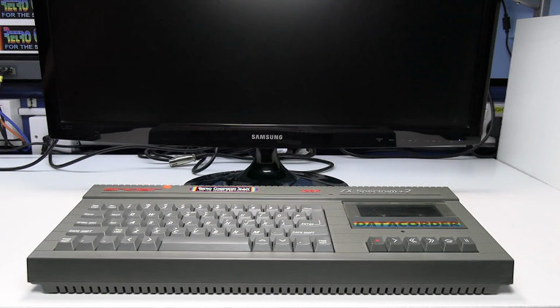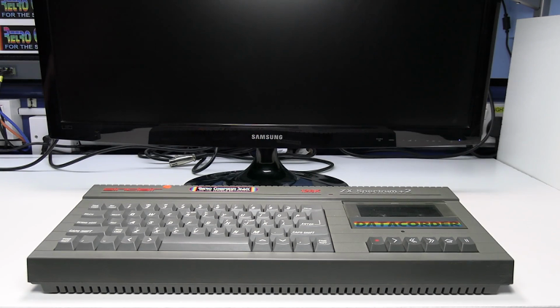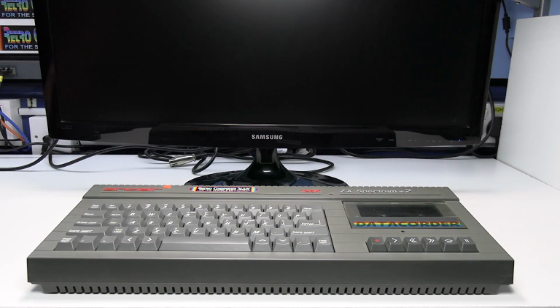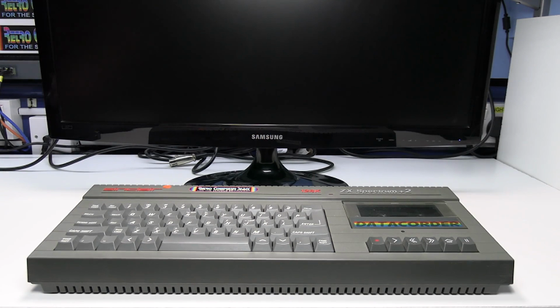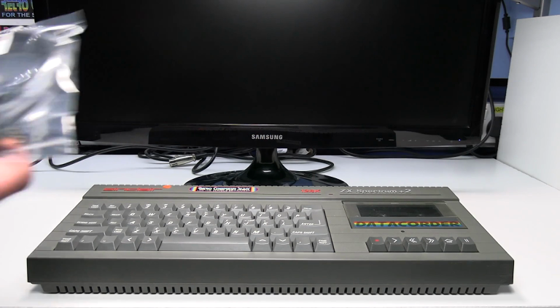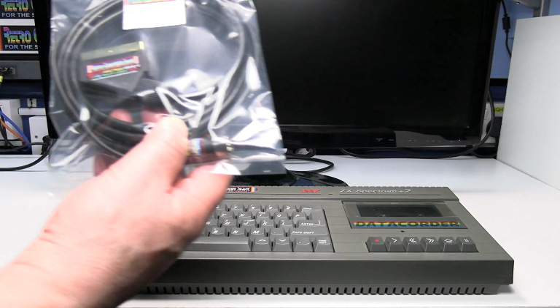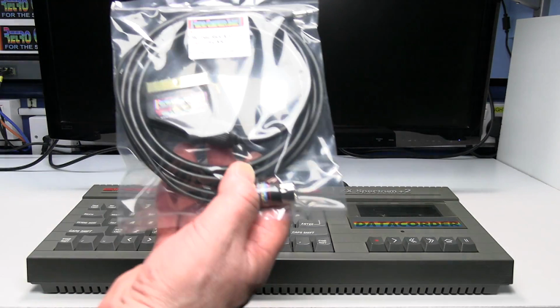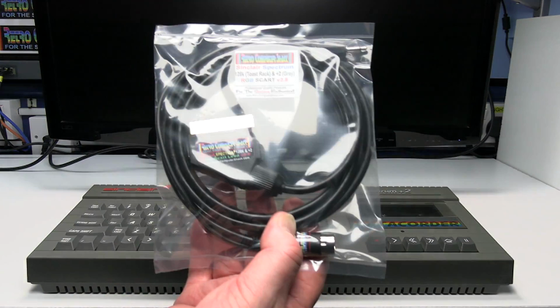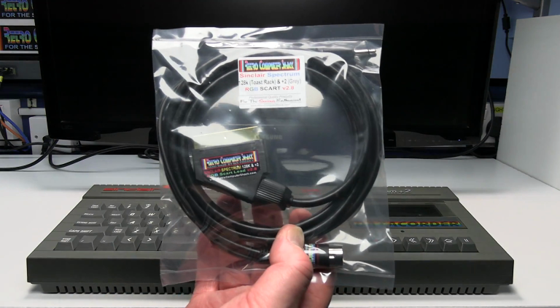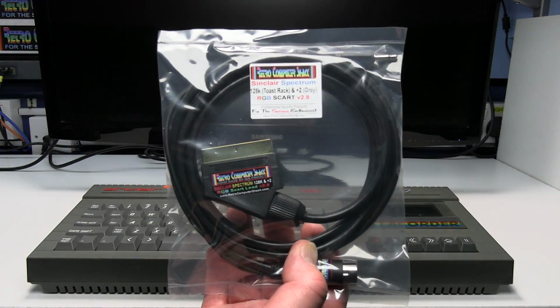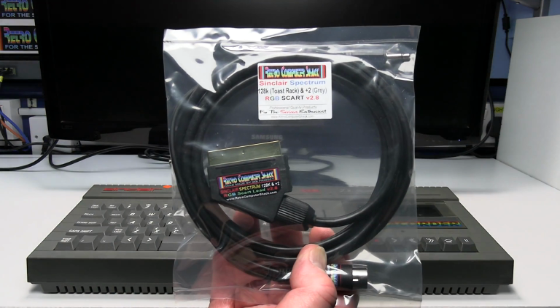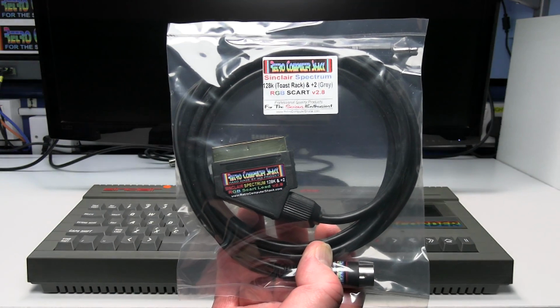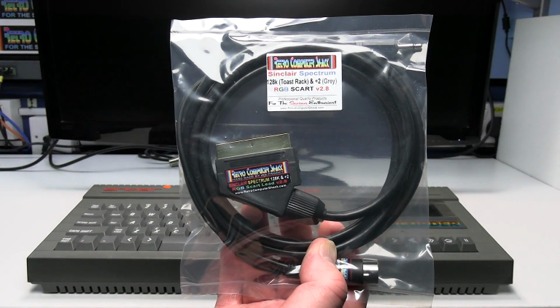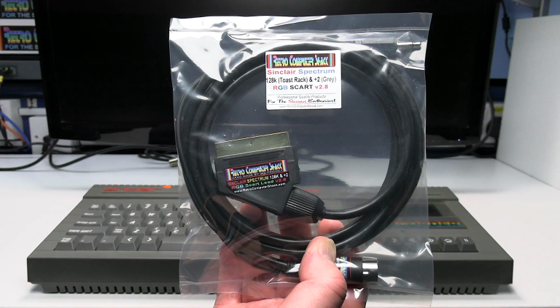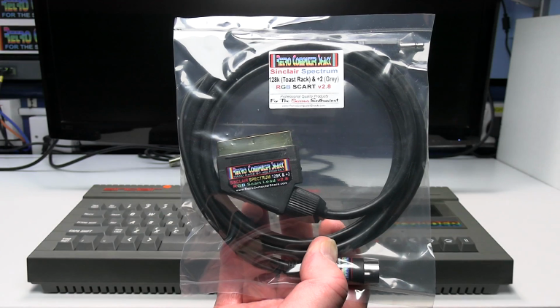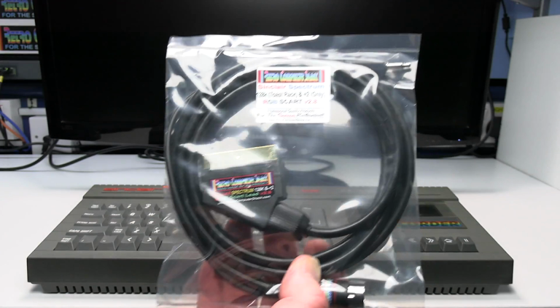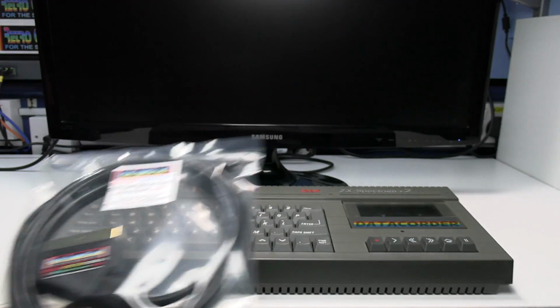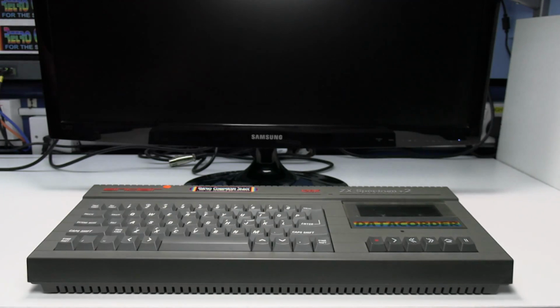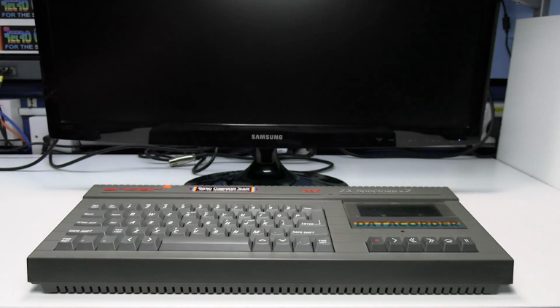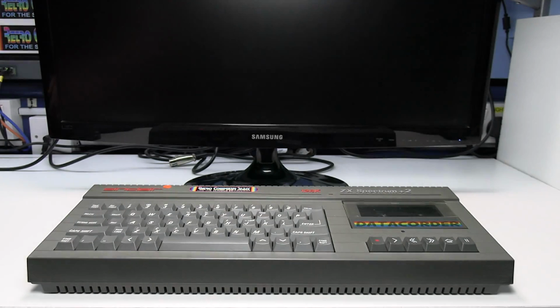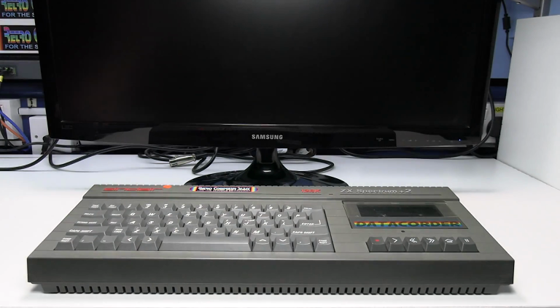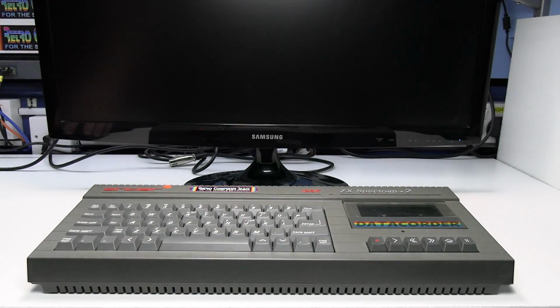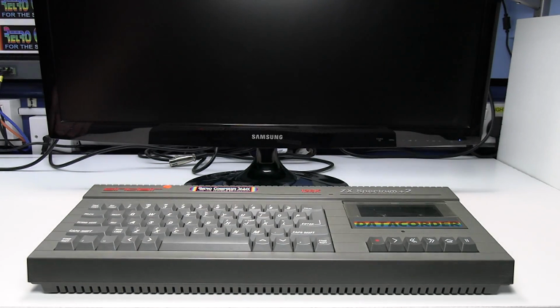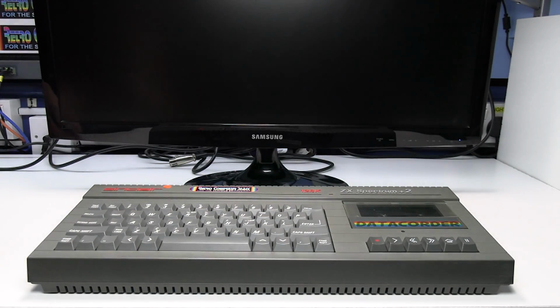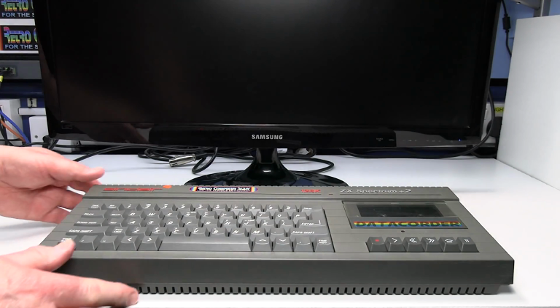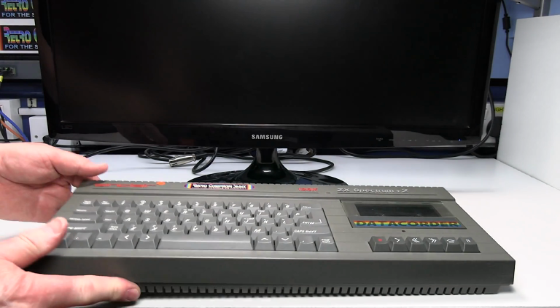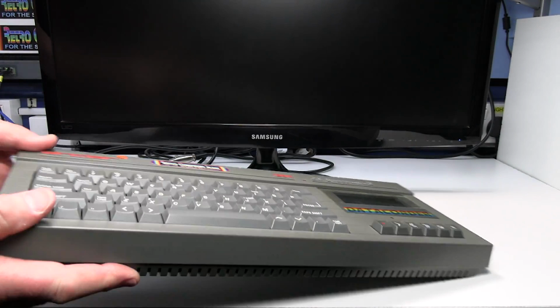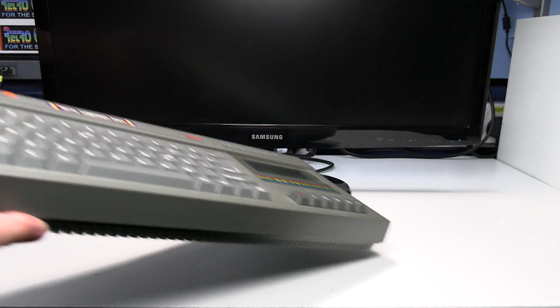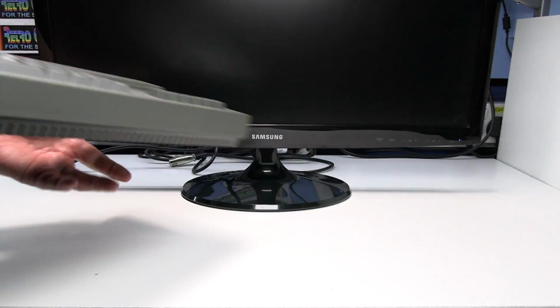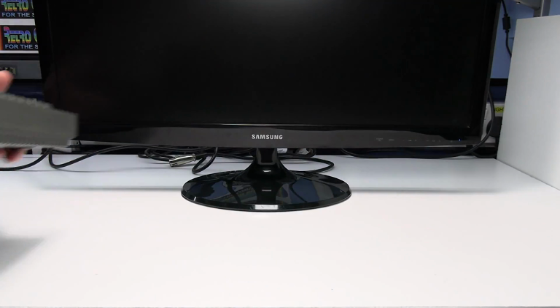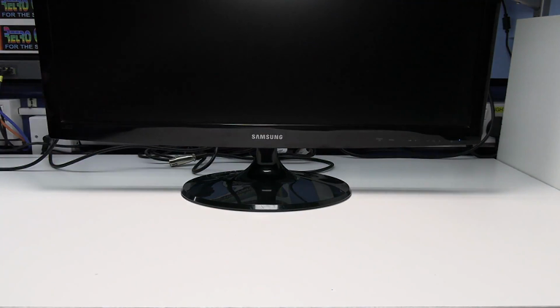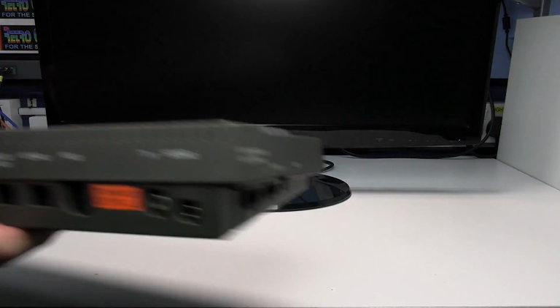To do that you'll need my IGB SCART lead. Let's connect everything up.